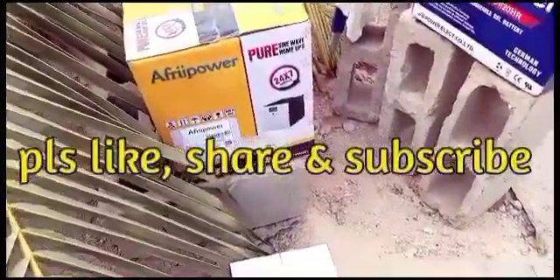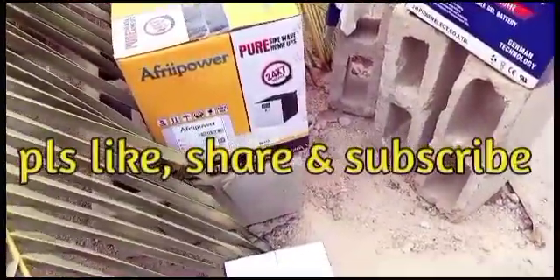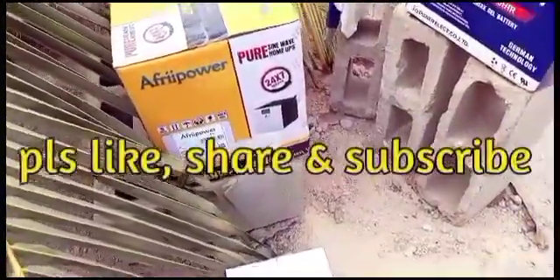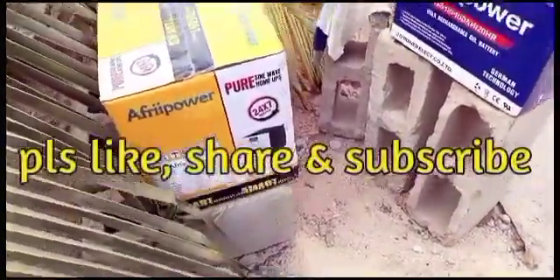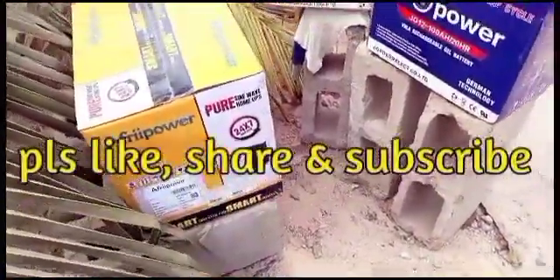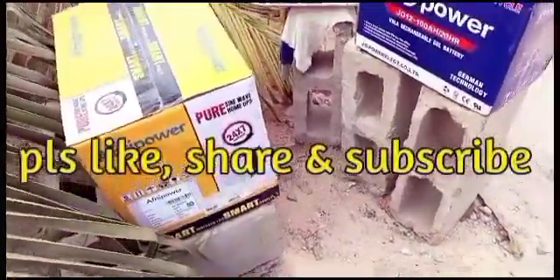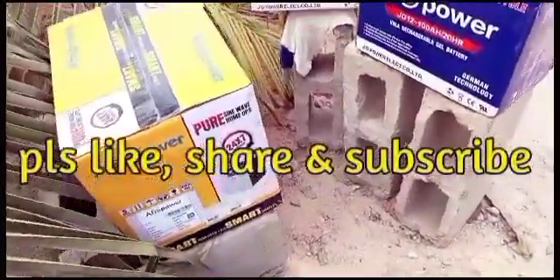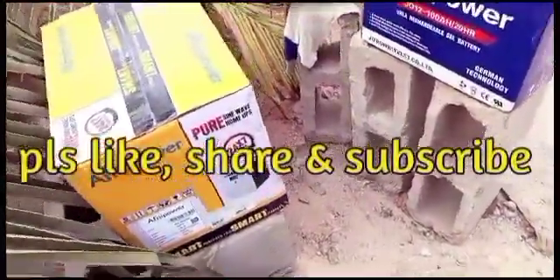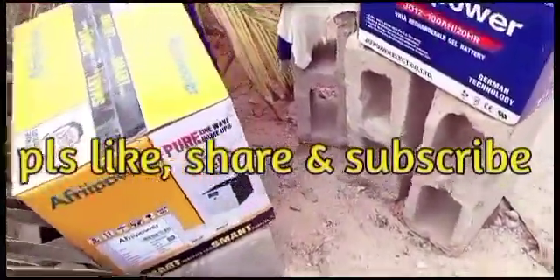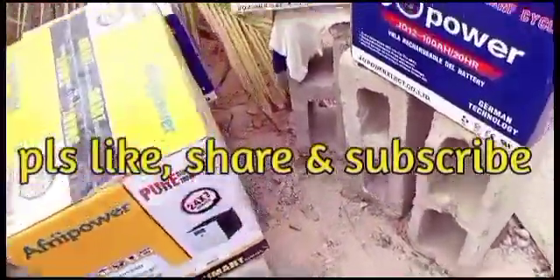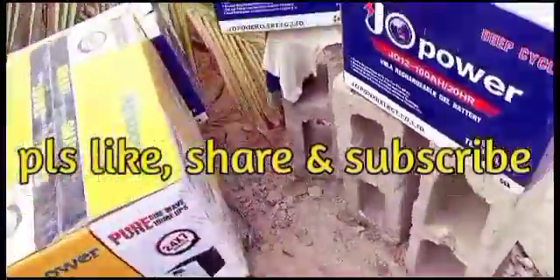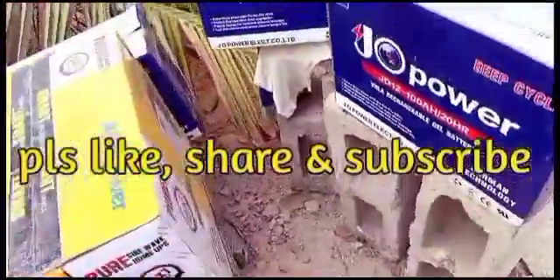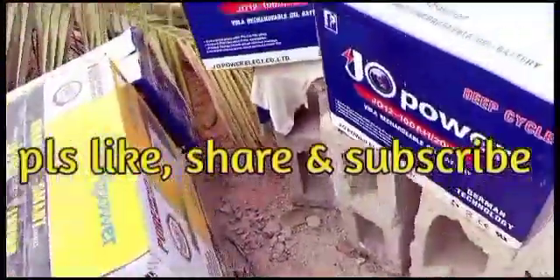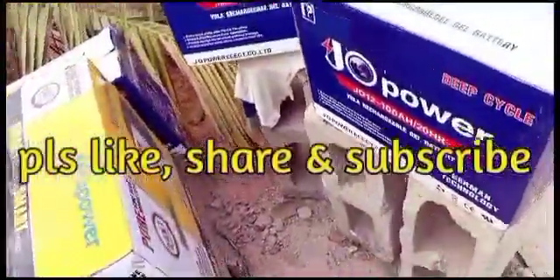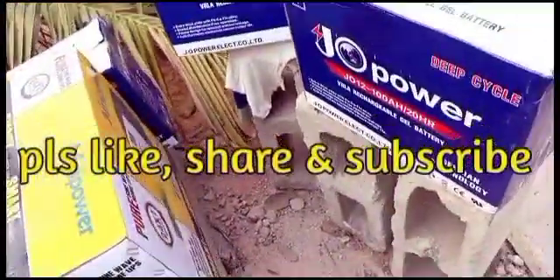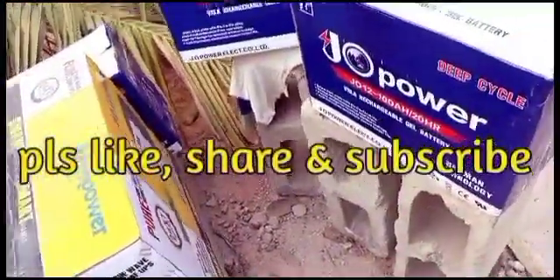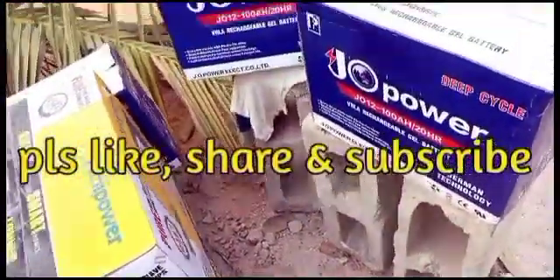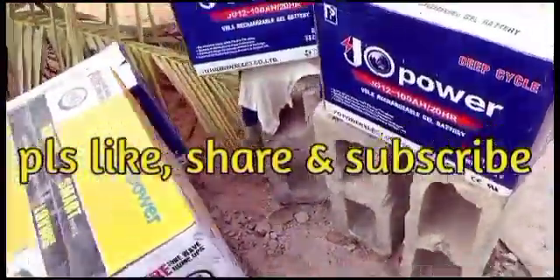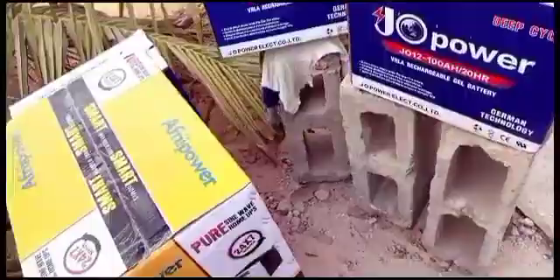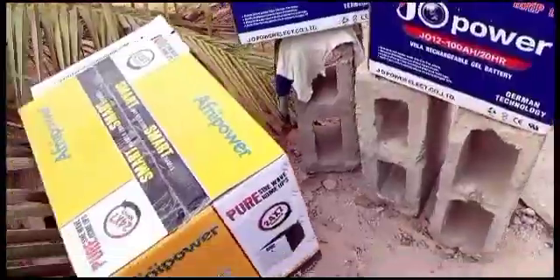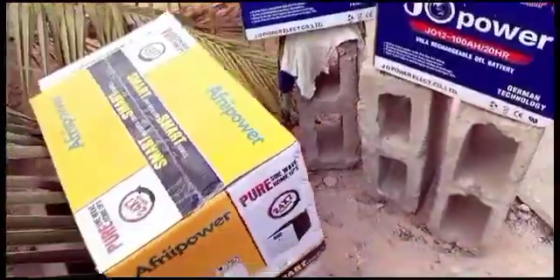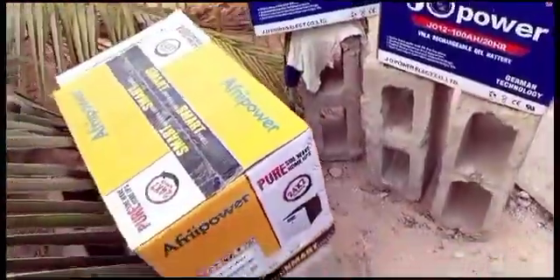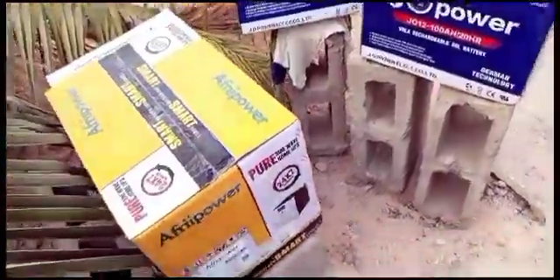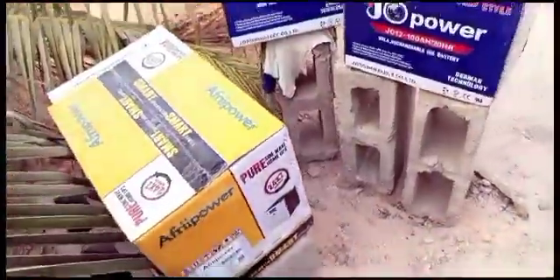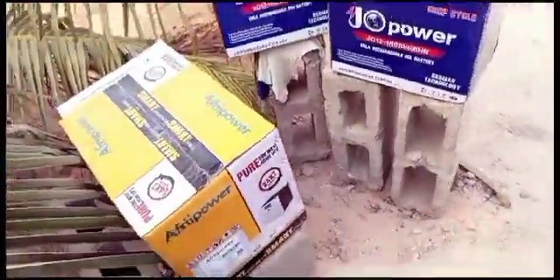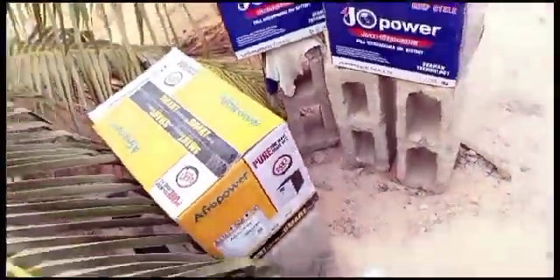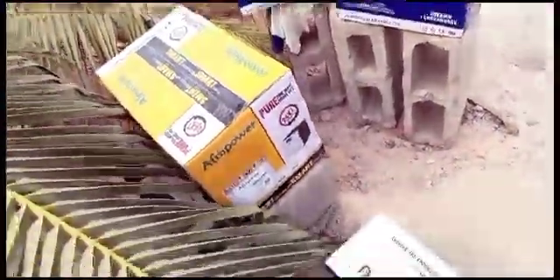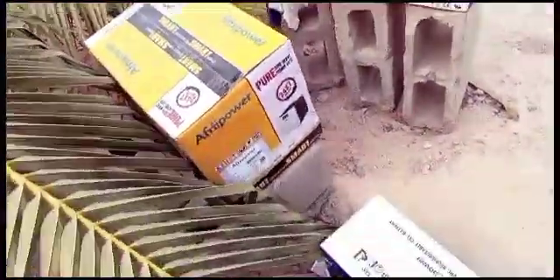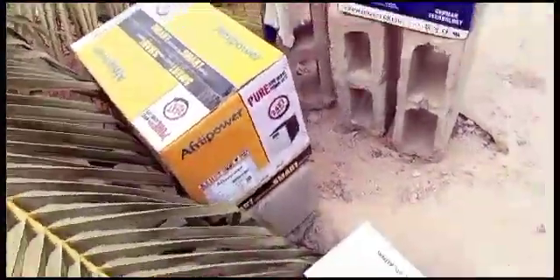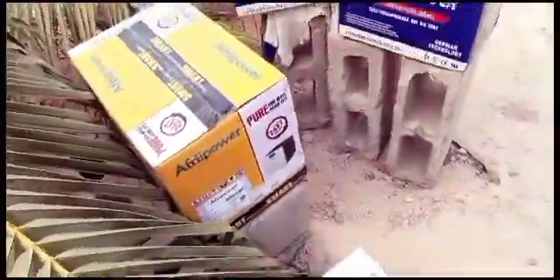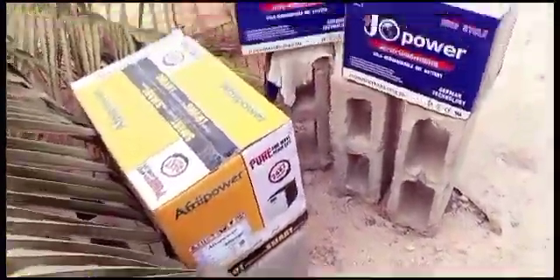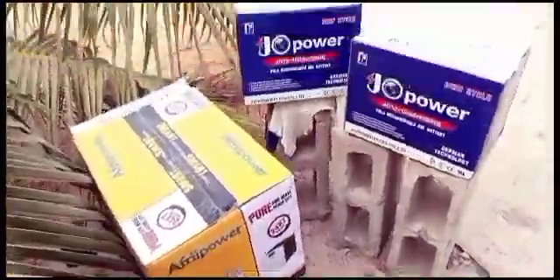Please do not fail to hit the like button, subscribe, and share. Have a nice day. Ike Felim here — bye.